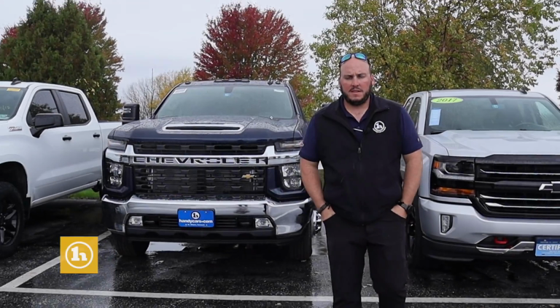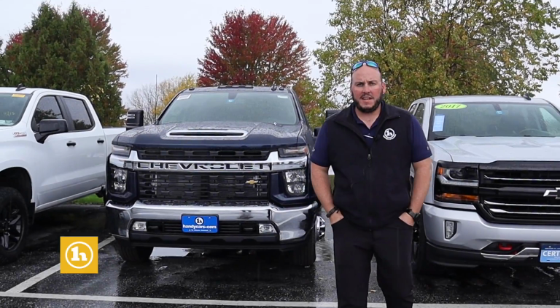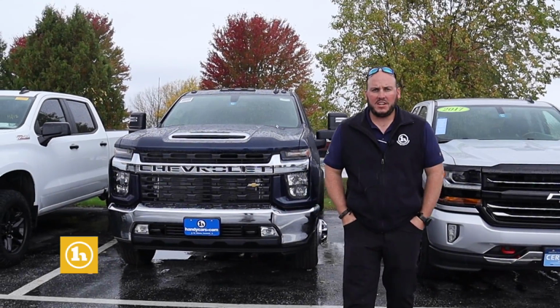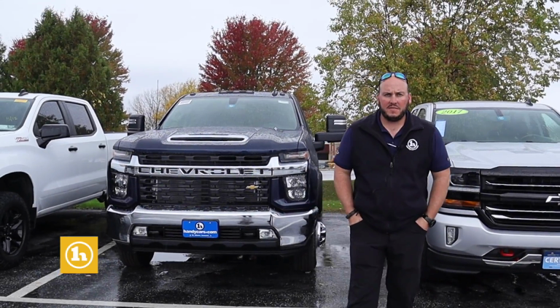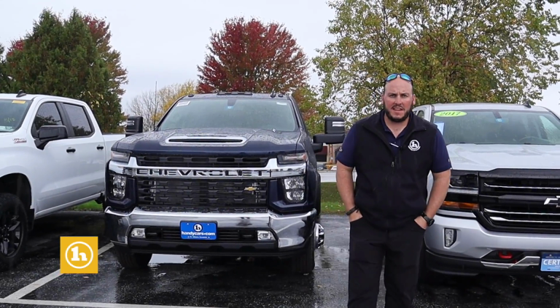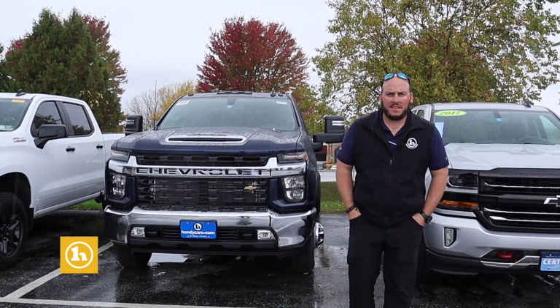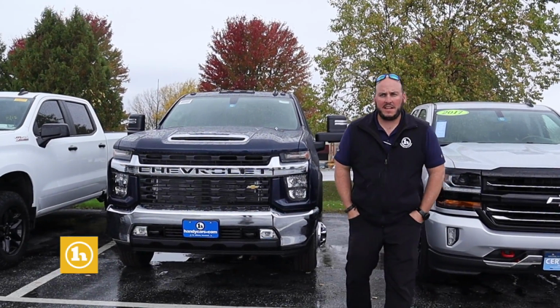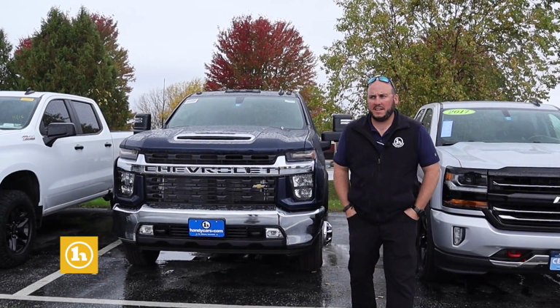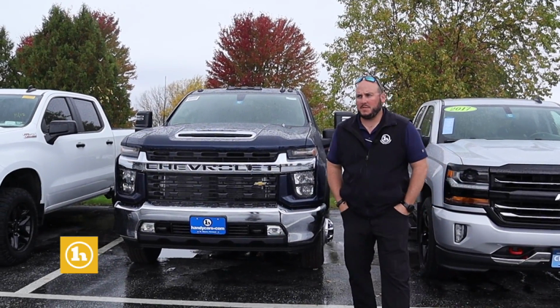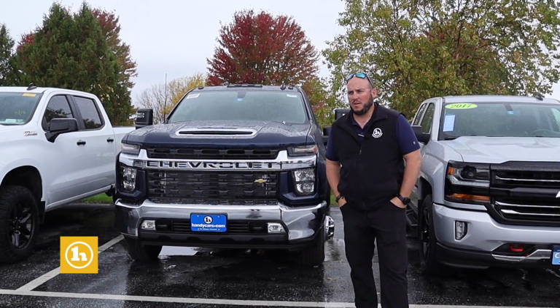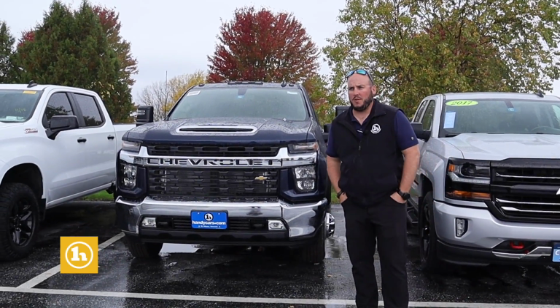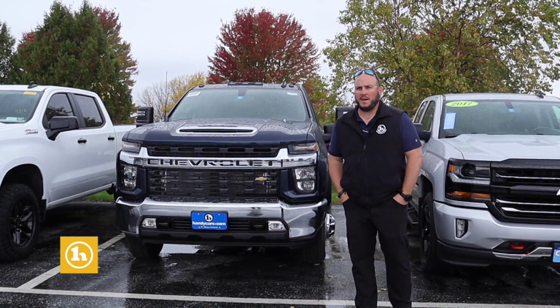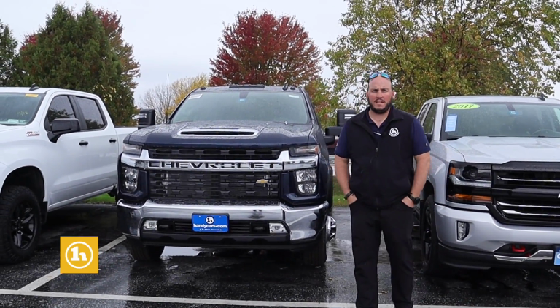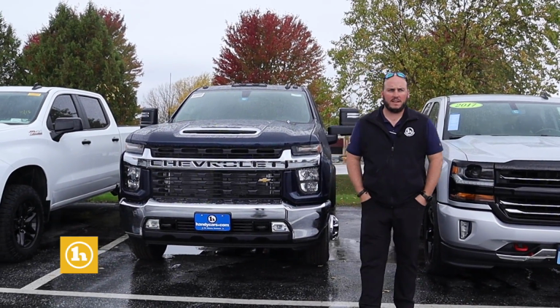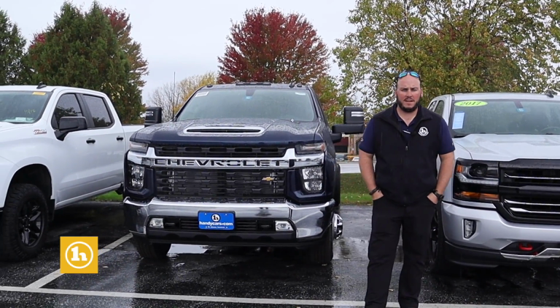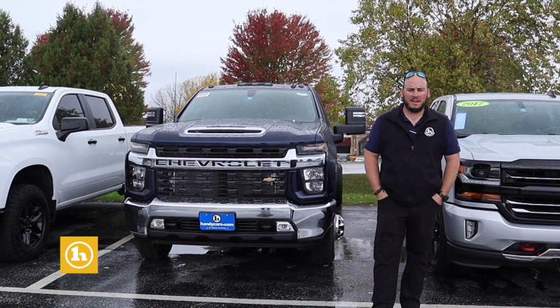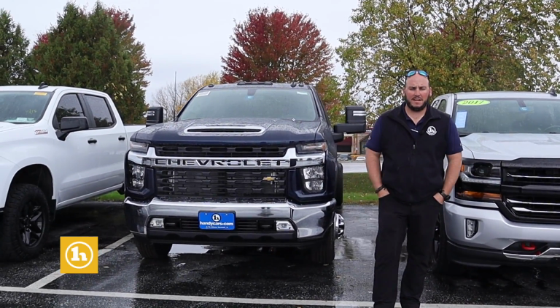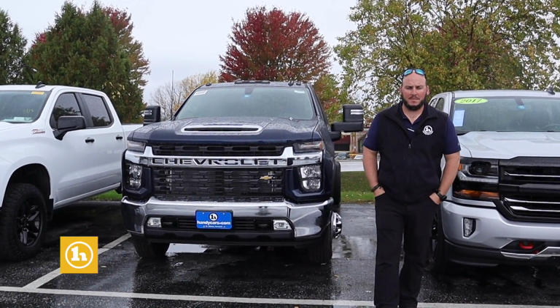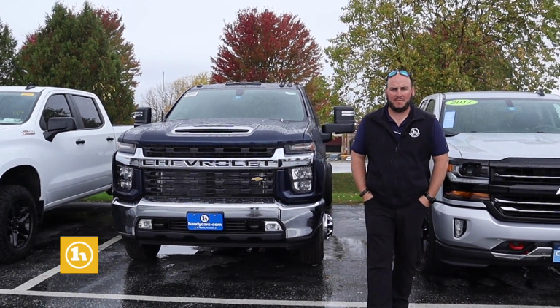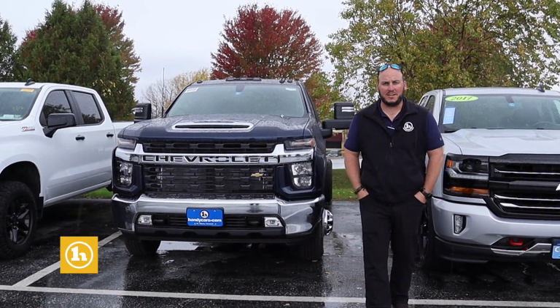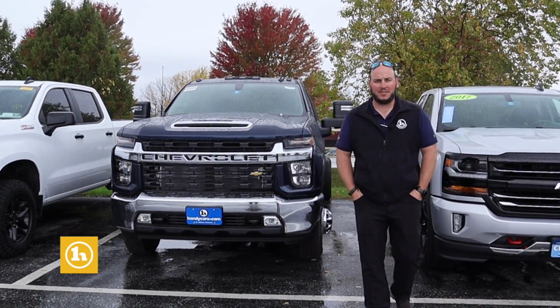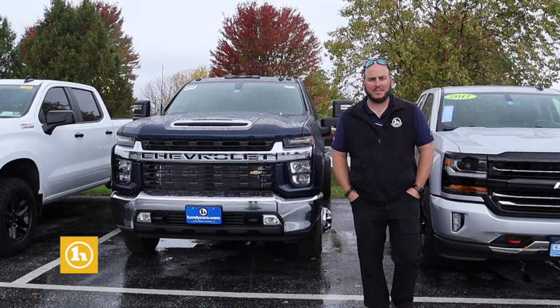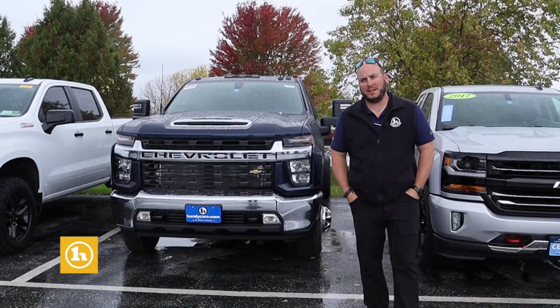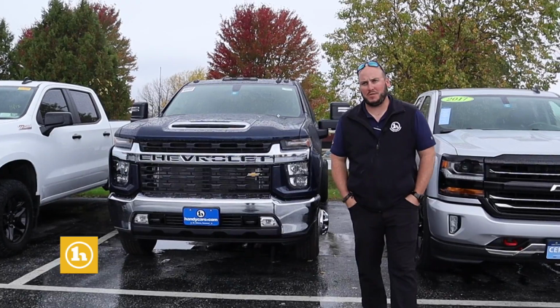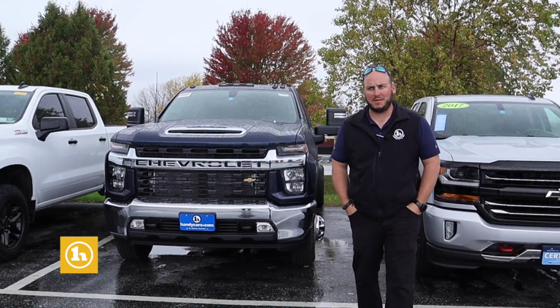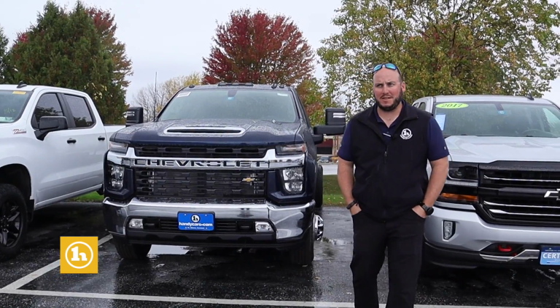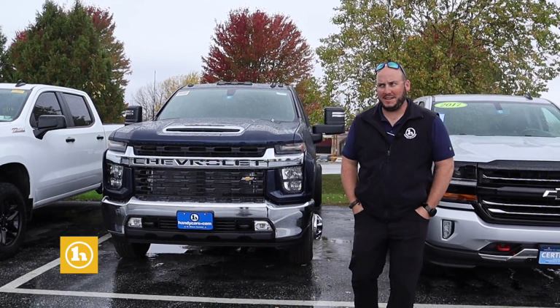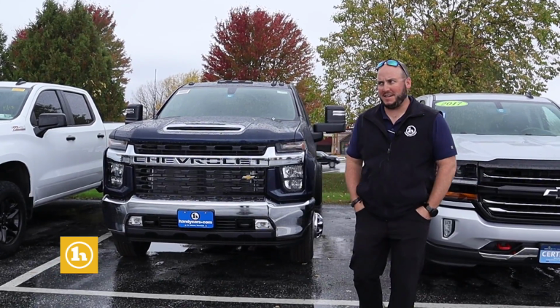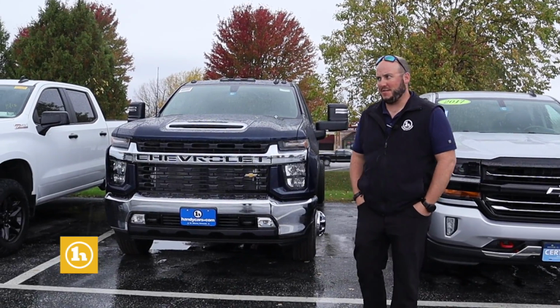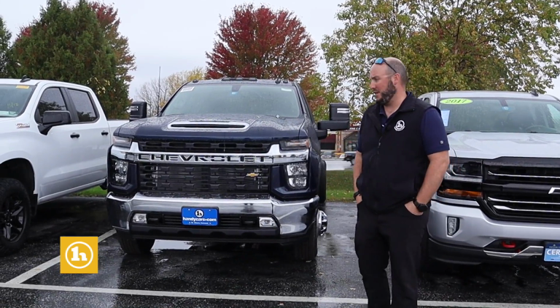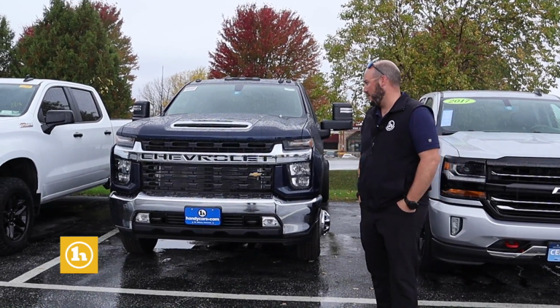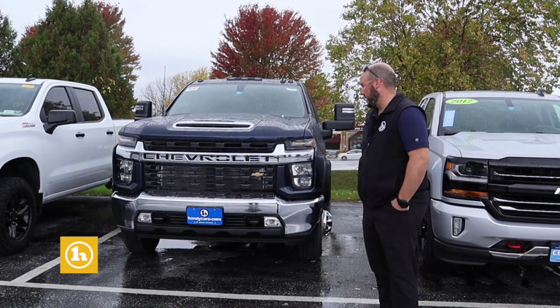Hey Jeff, Seth here at Handys. Beautiful weather — I figured you're outside, so I'll go outside and take a video for you.